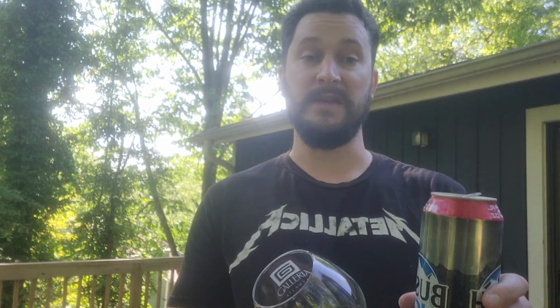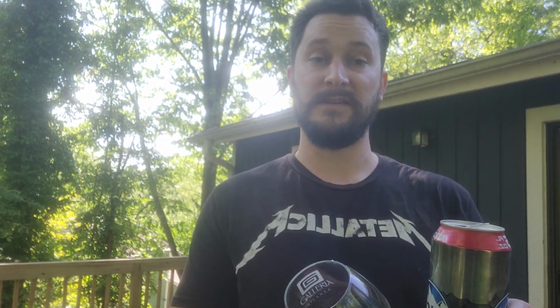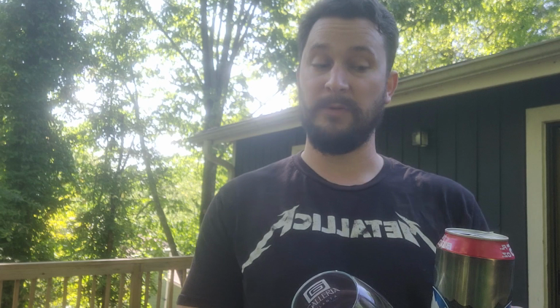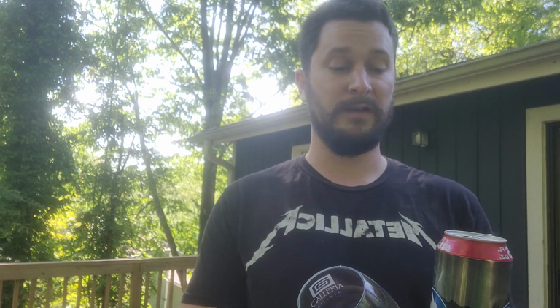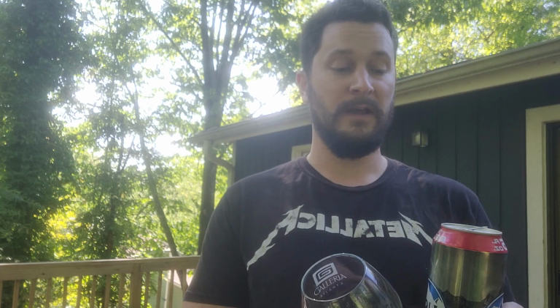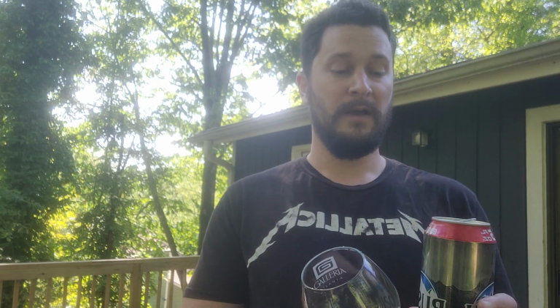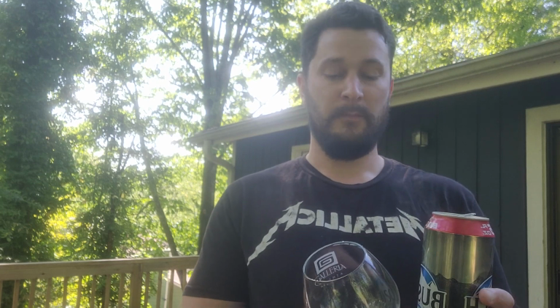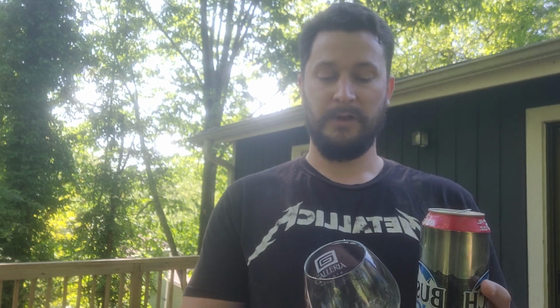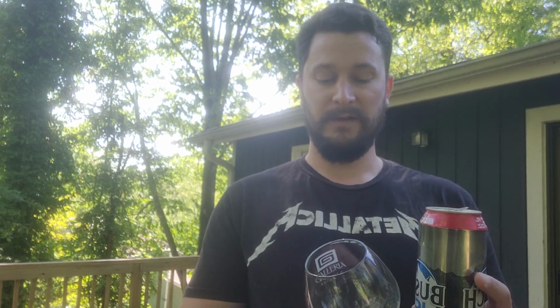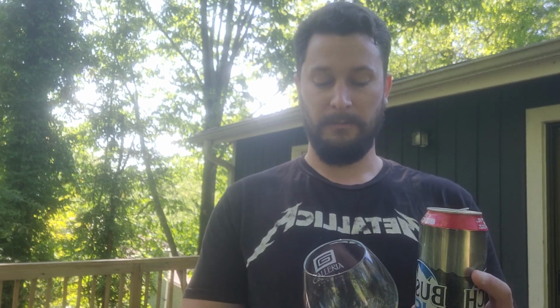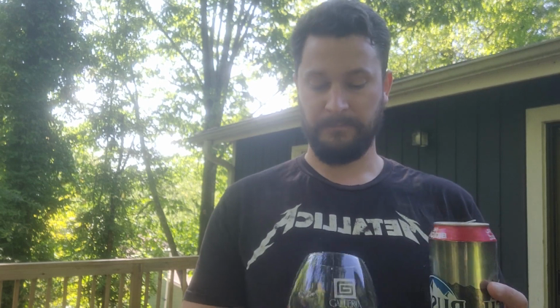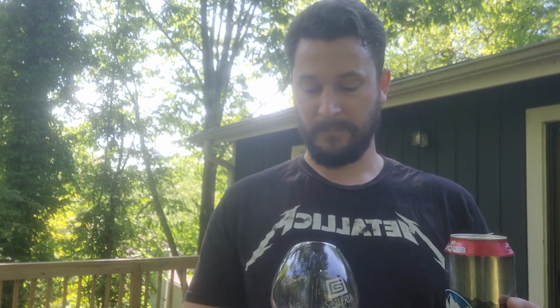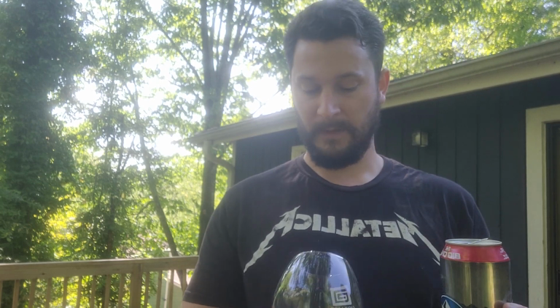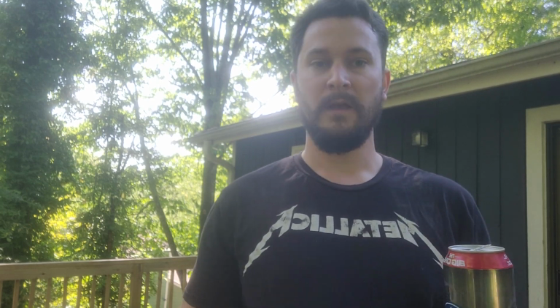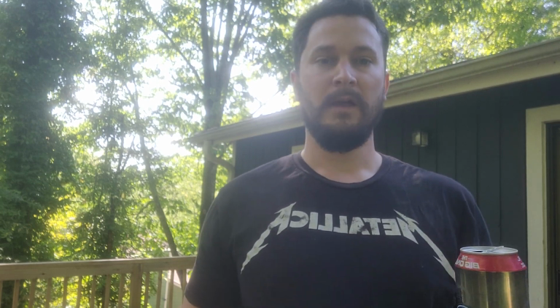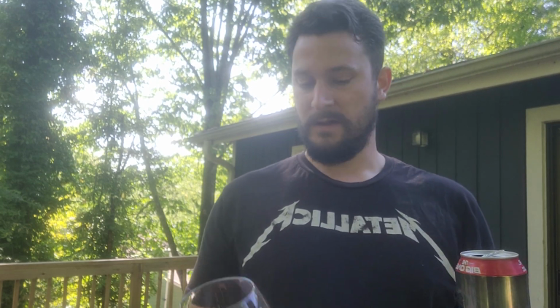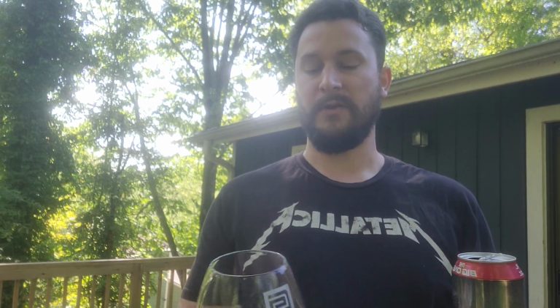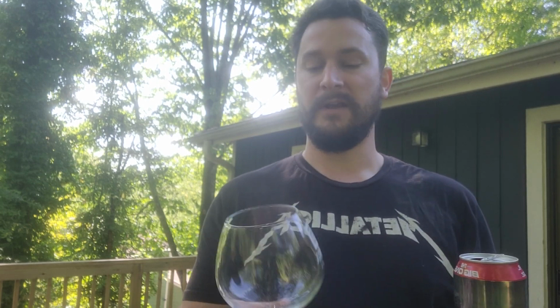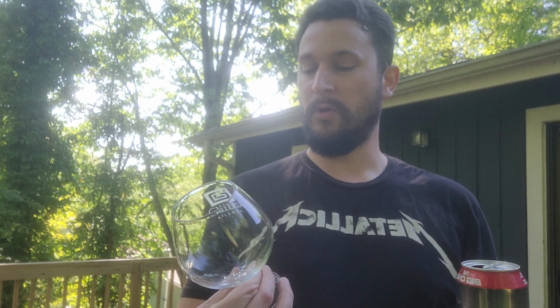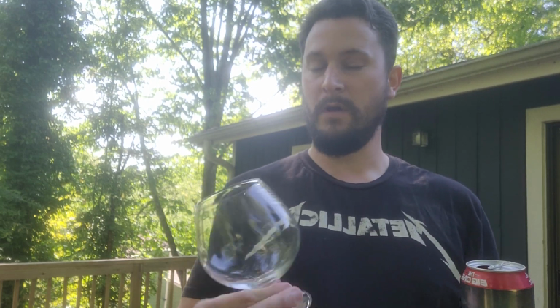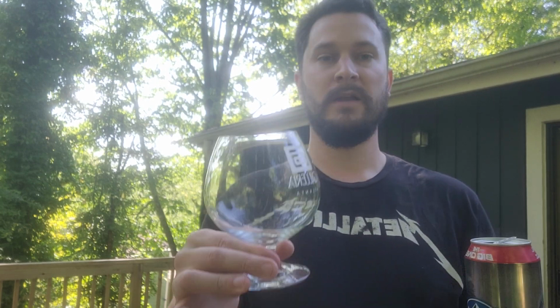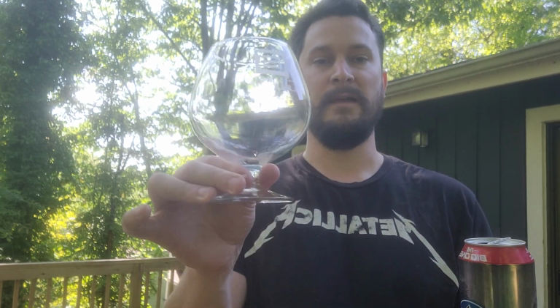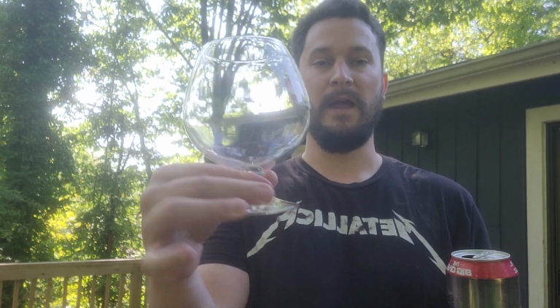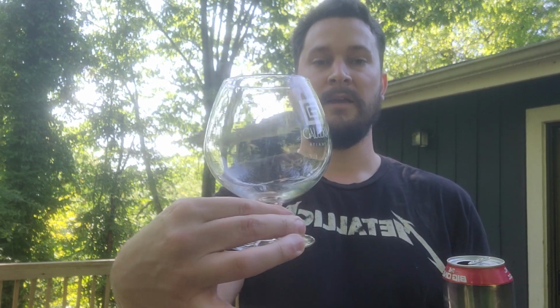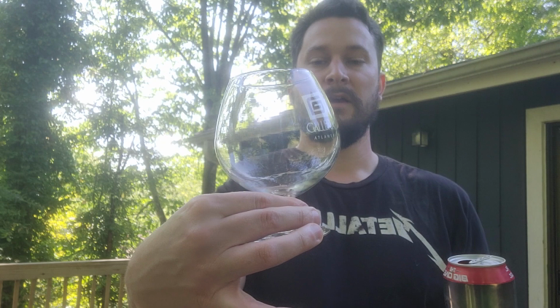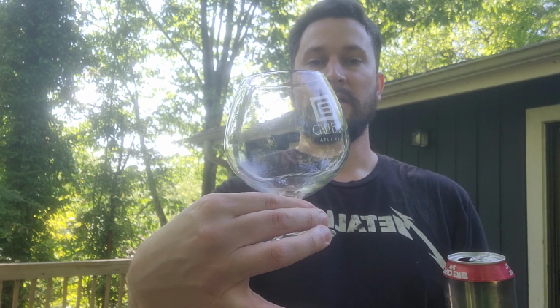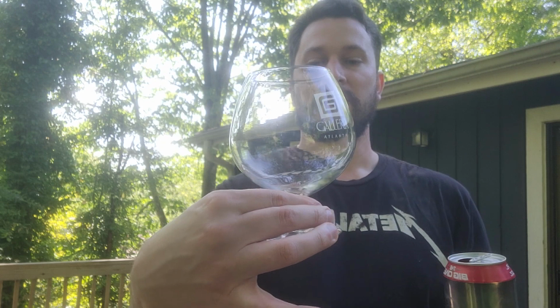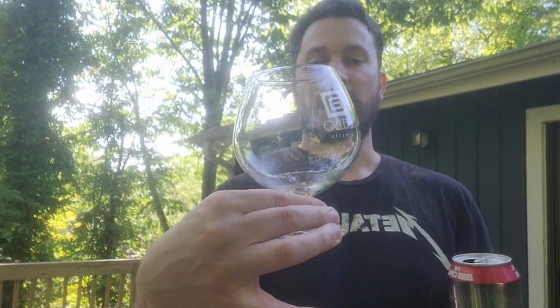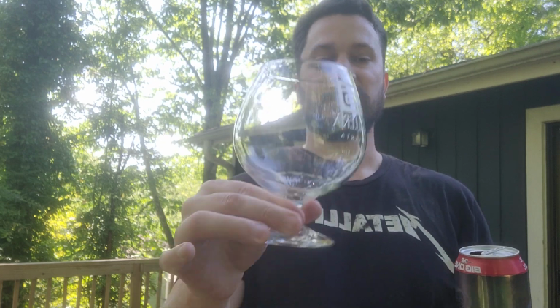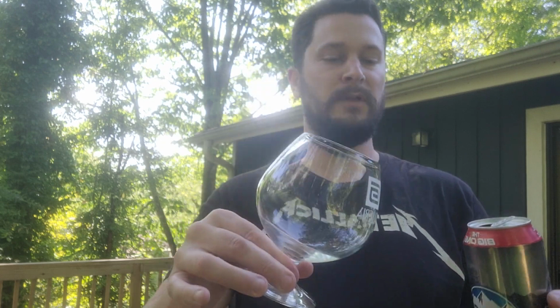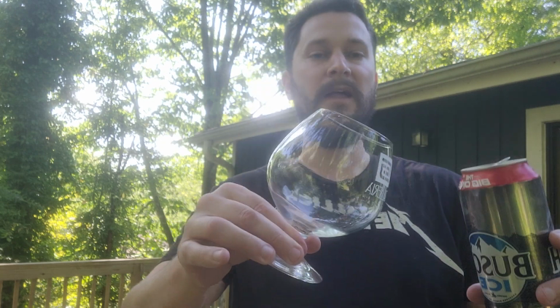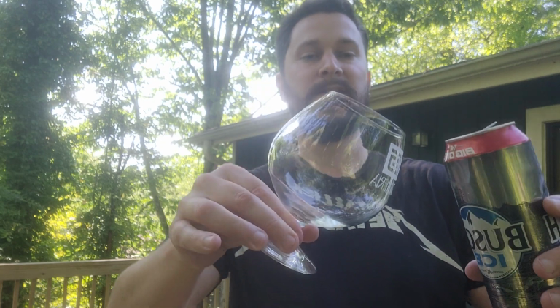I bought a Butt Ice as well — 25 ounces, both cans were a dollar ninety-nine a piece, so that's a pretty good deal. Let's go ahead and get a pour in my round tulip glass.